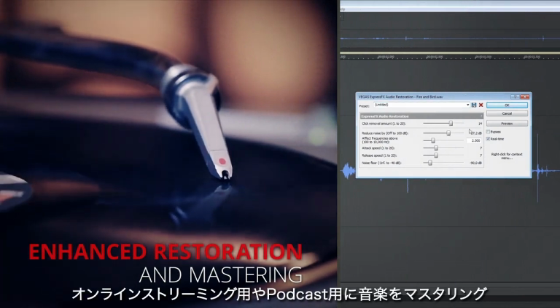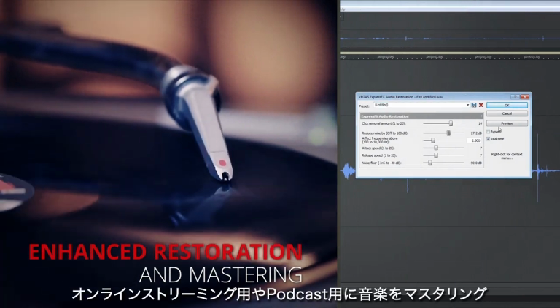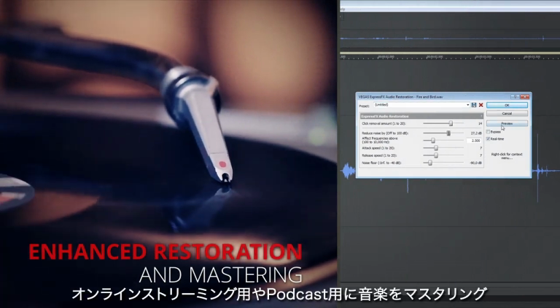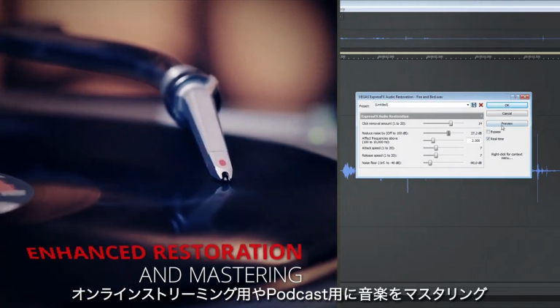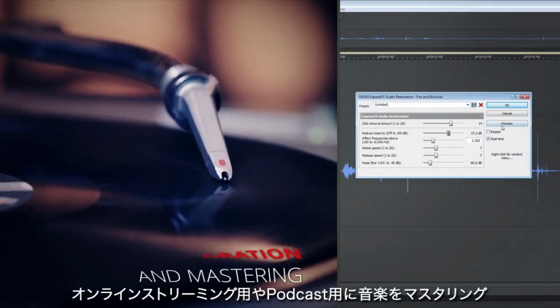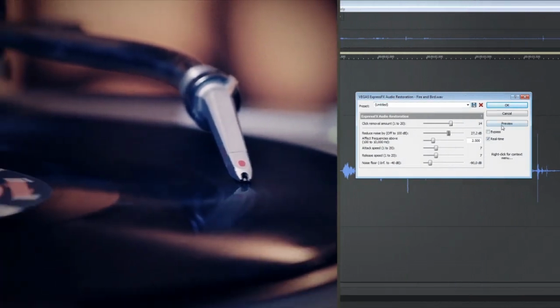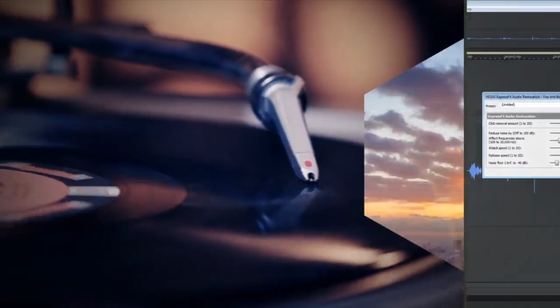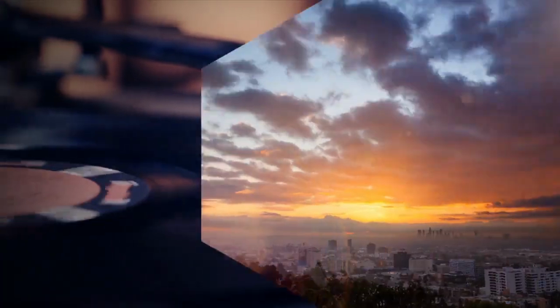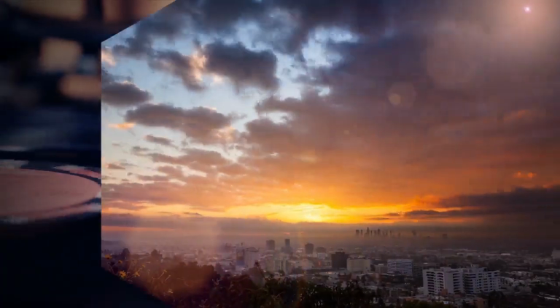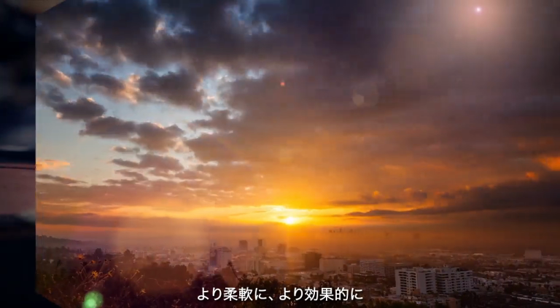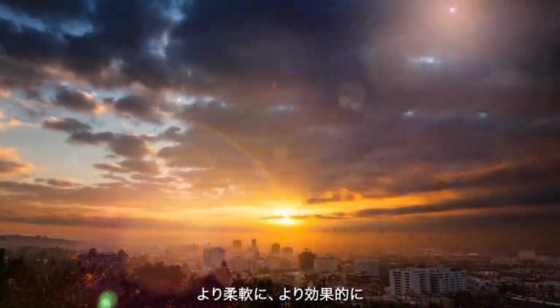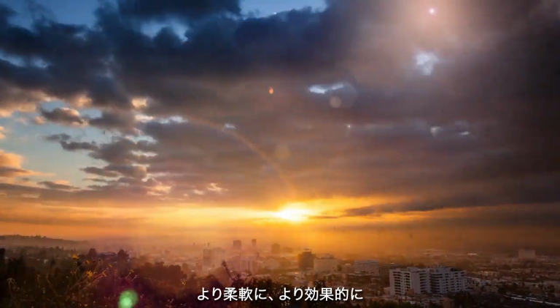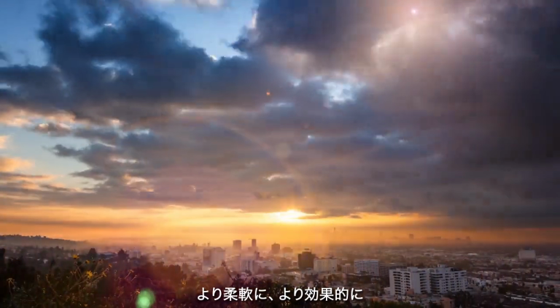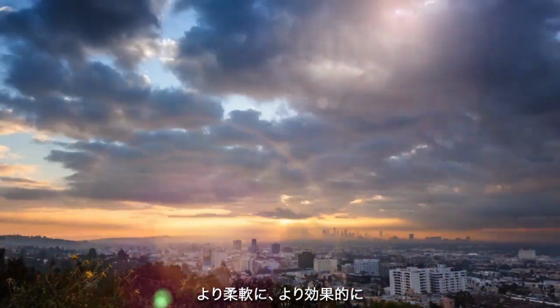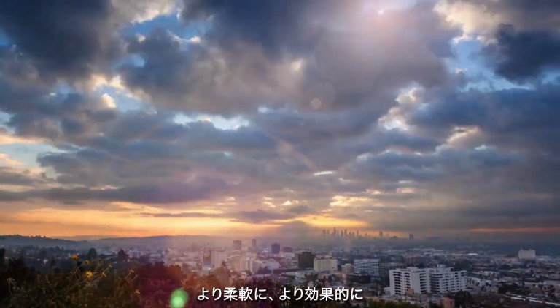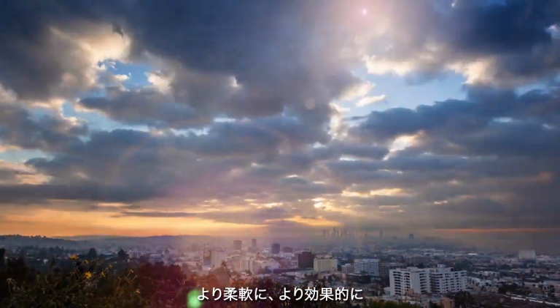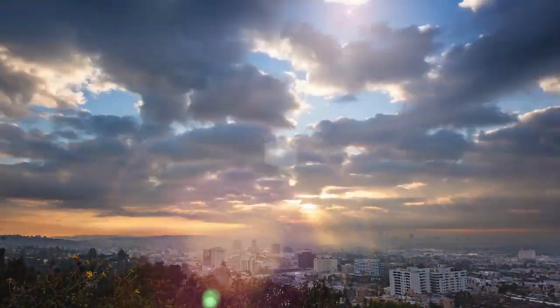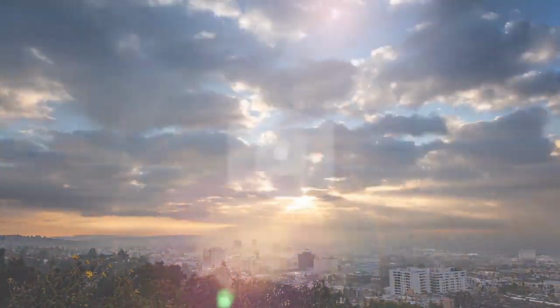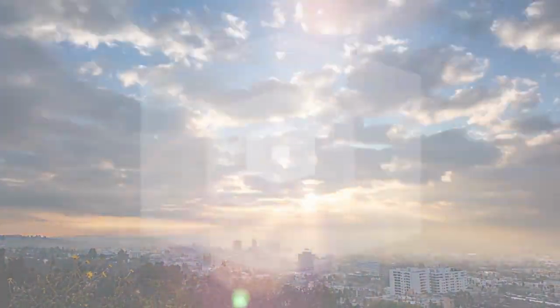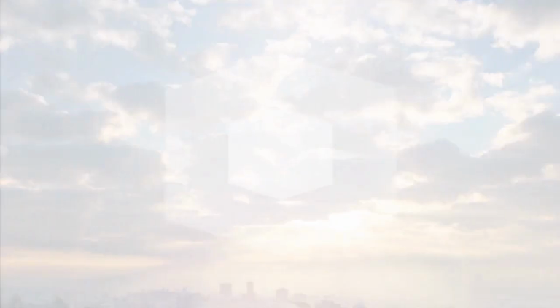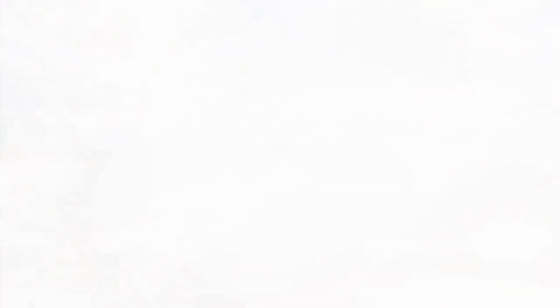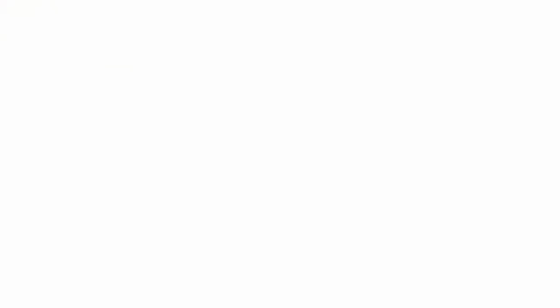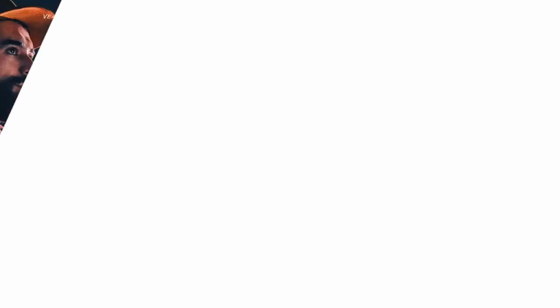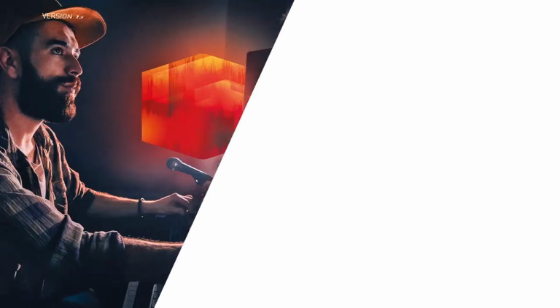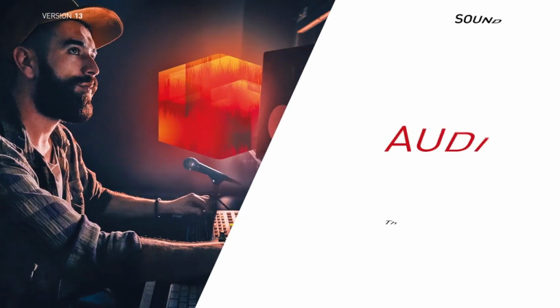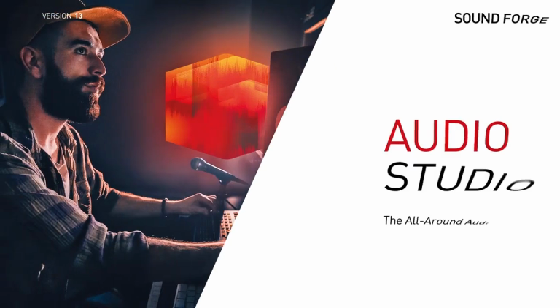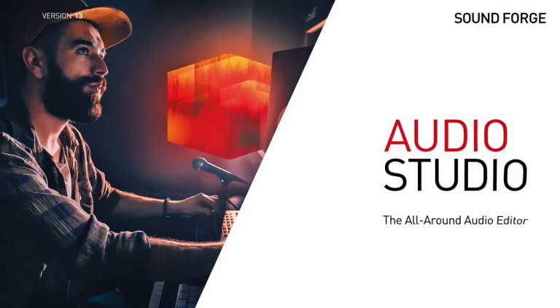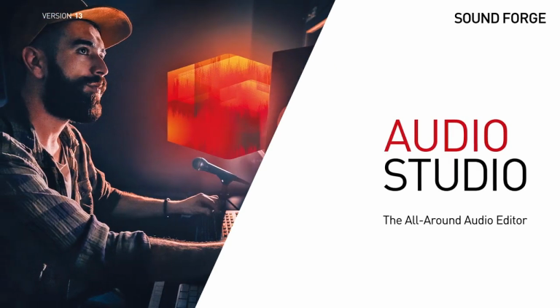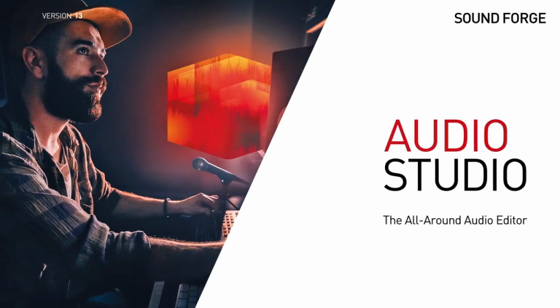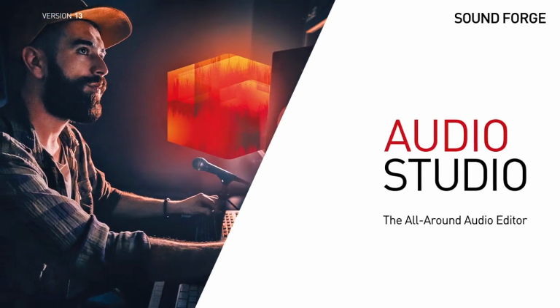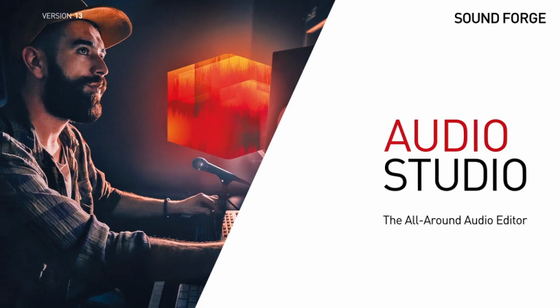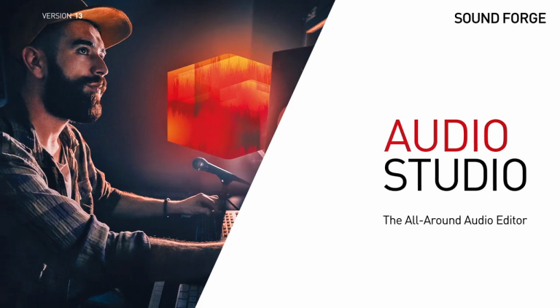More flexible, more efficient — your Sound Forge Audio Studio 13.